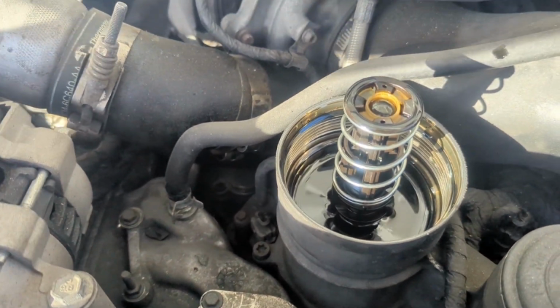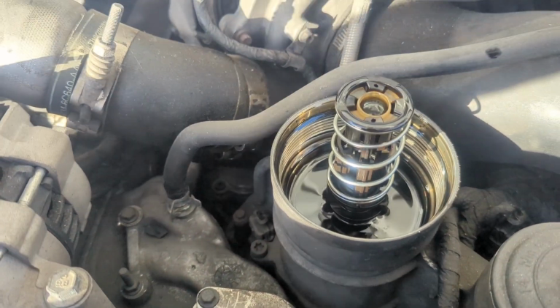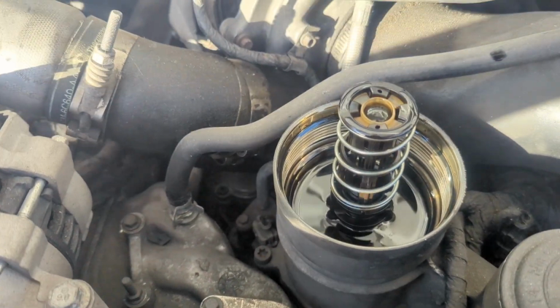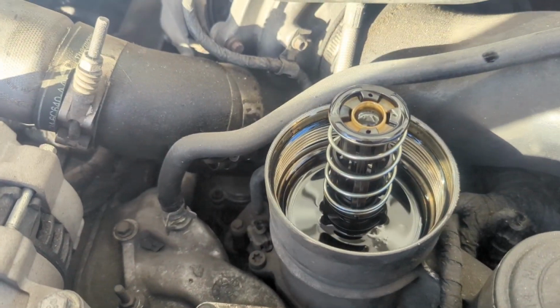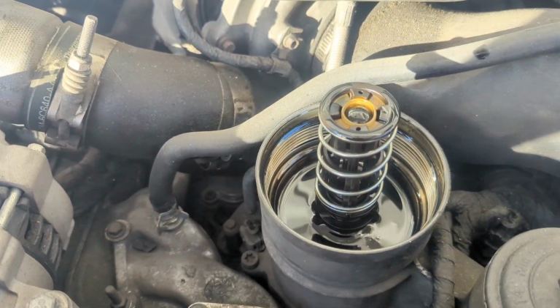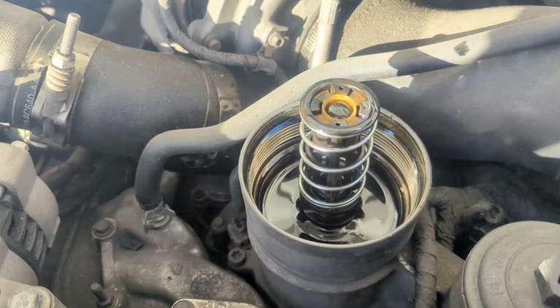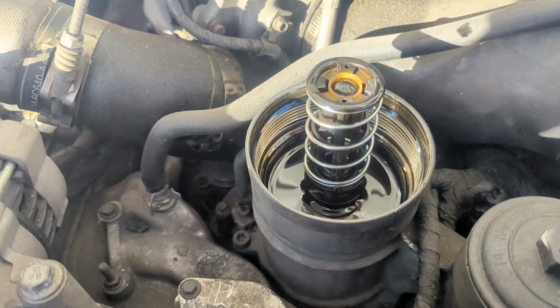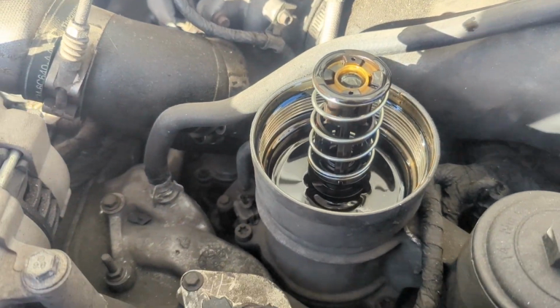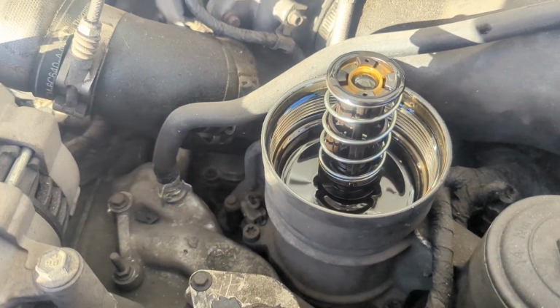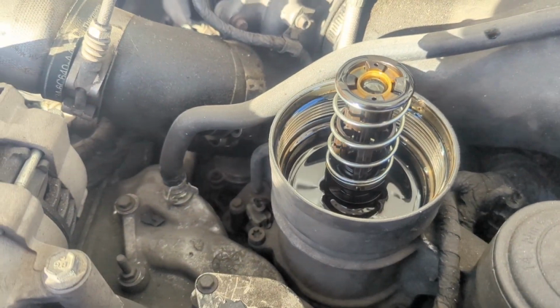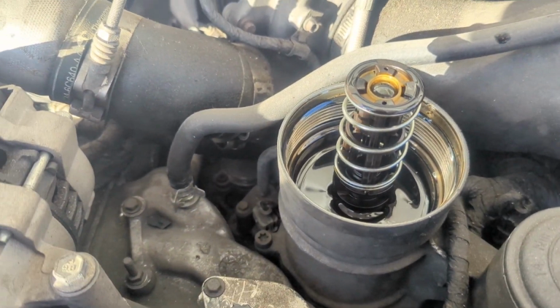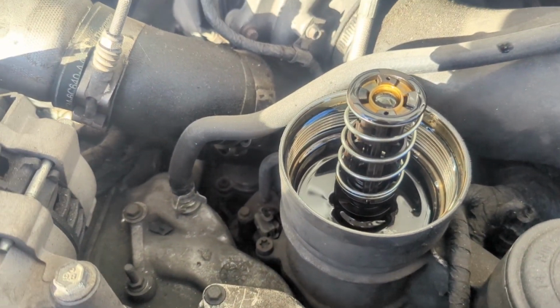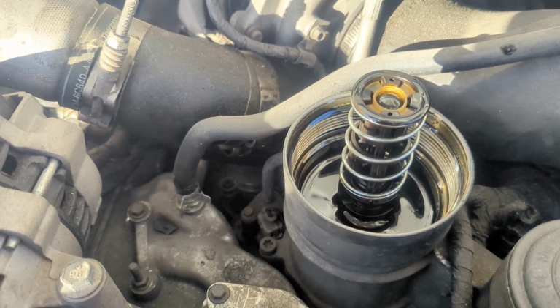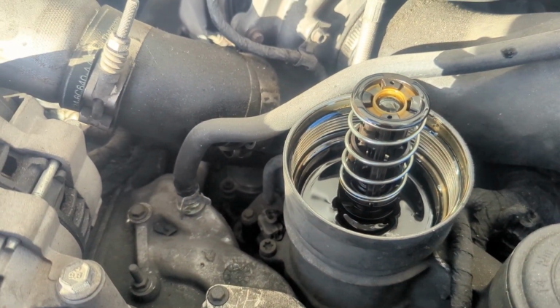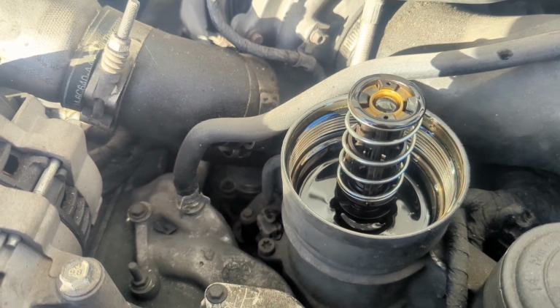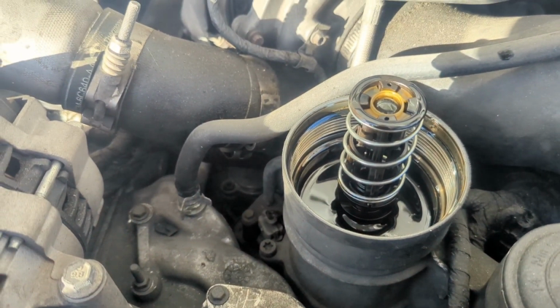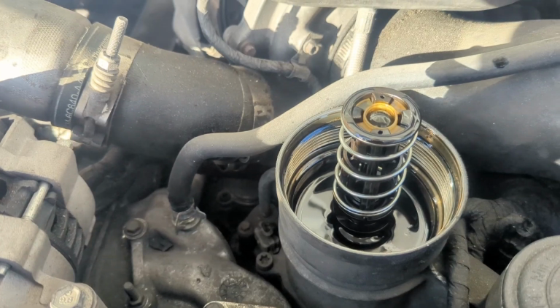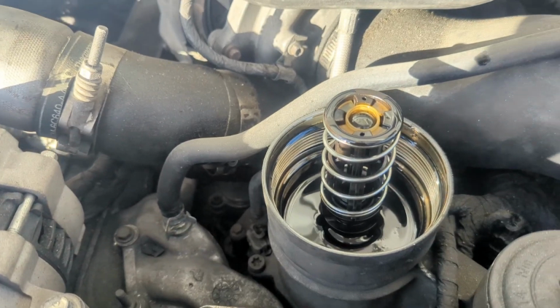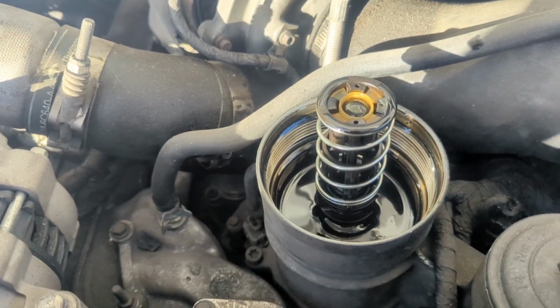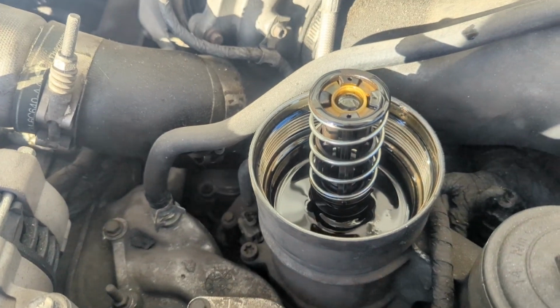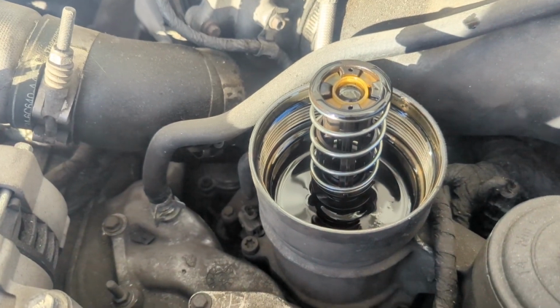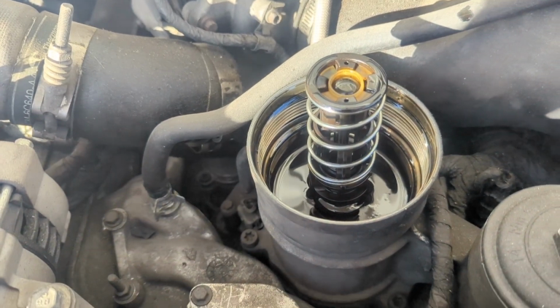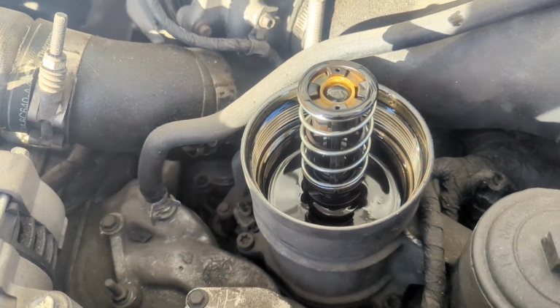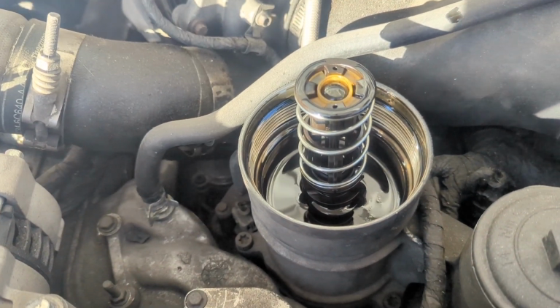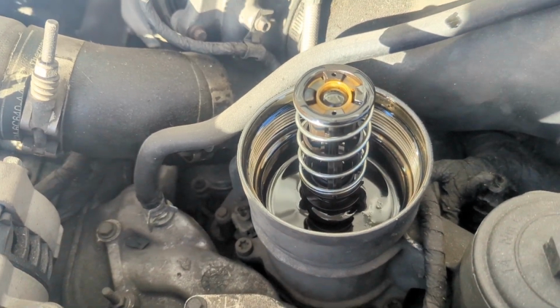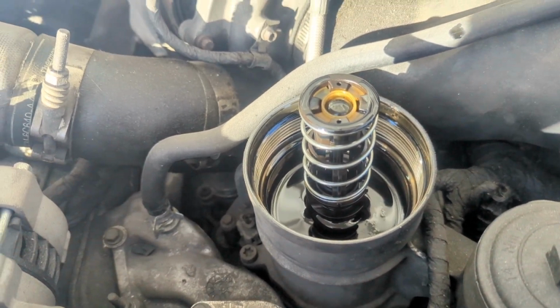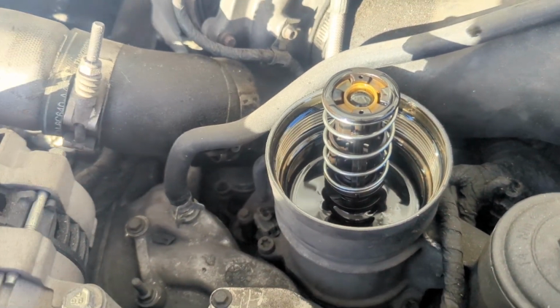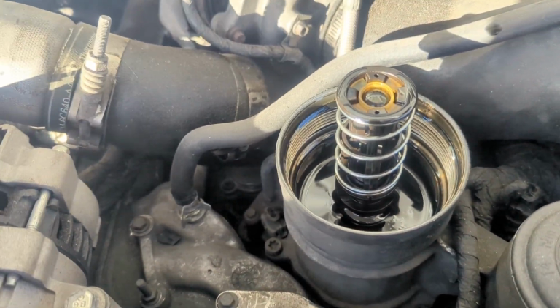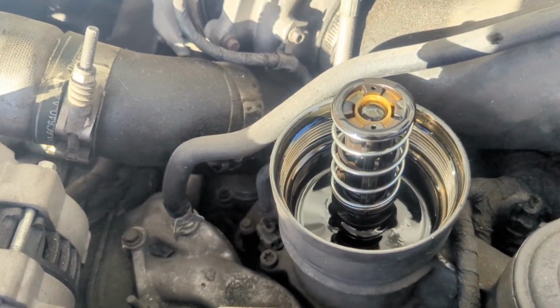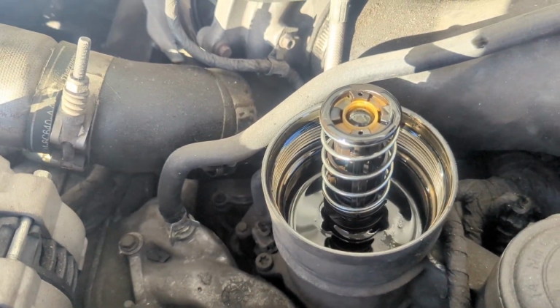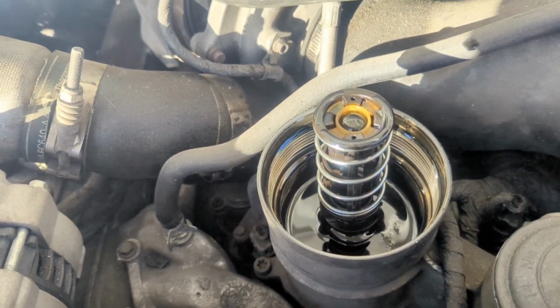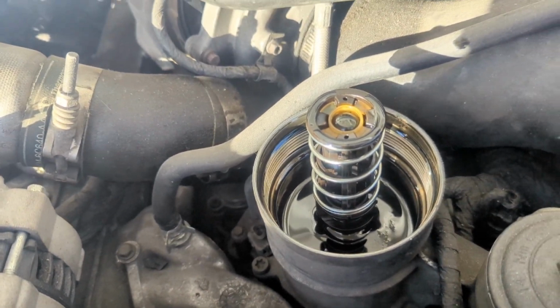We did have oil come up, which makes me think we do have base oil pressure.